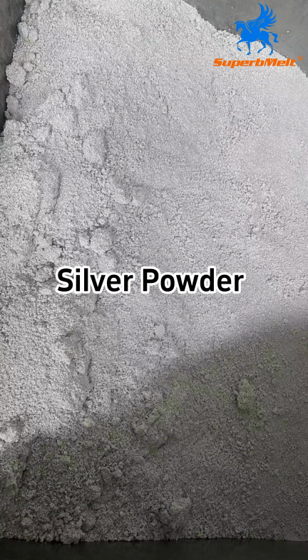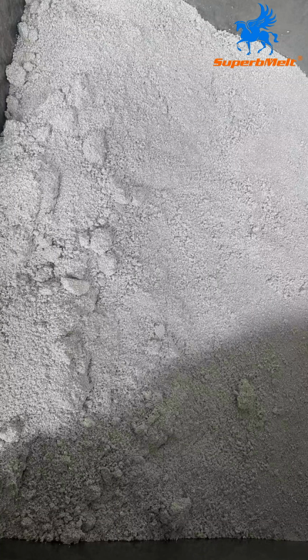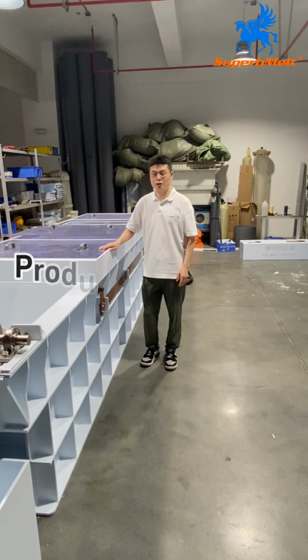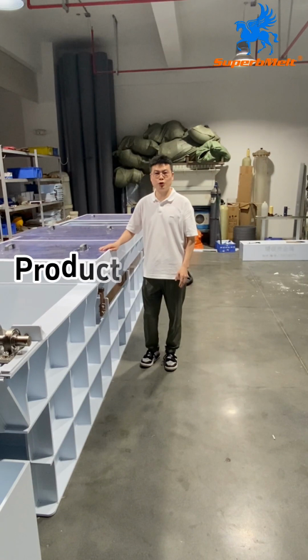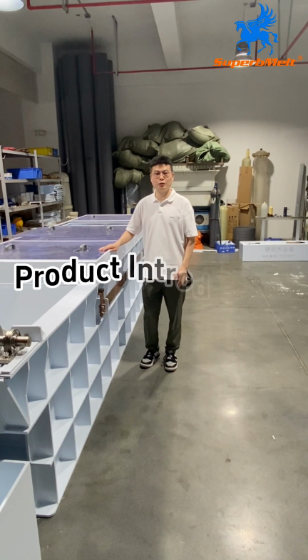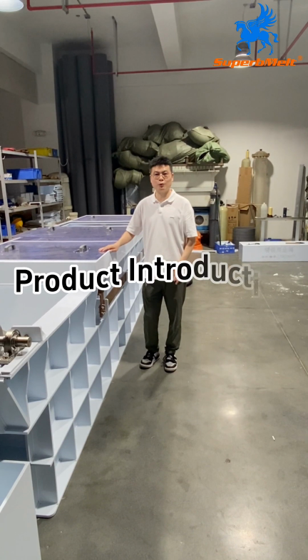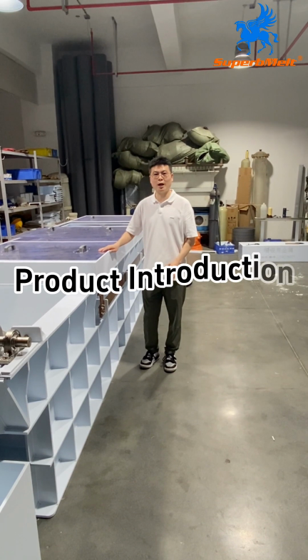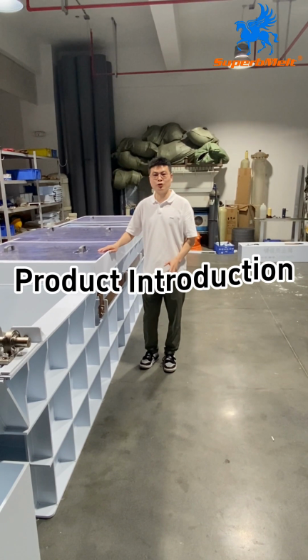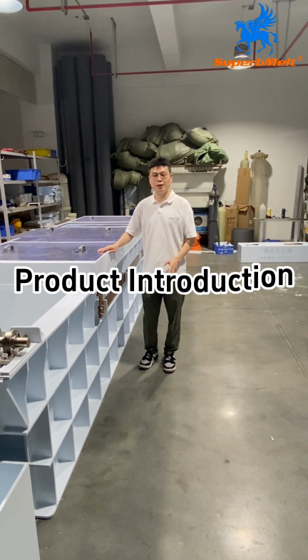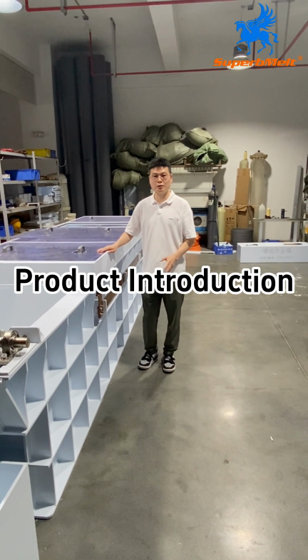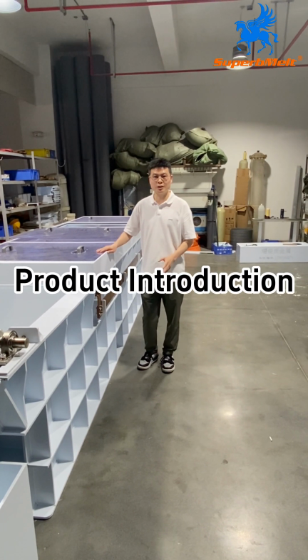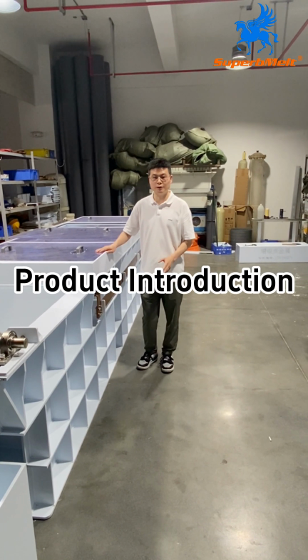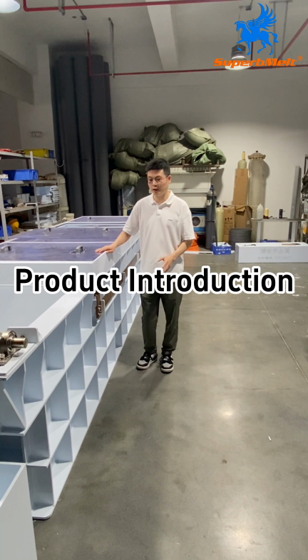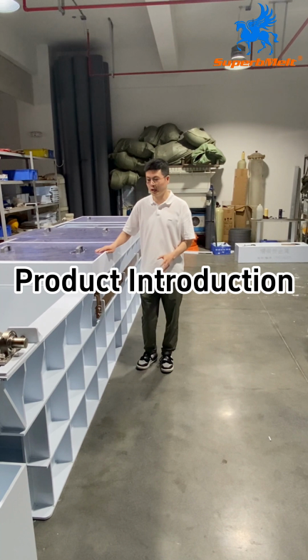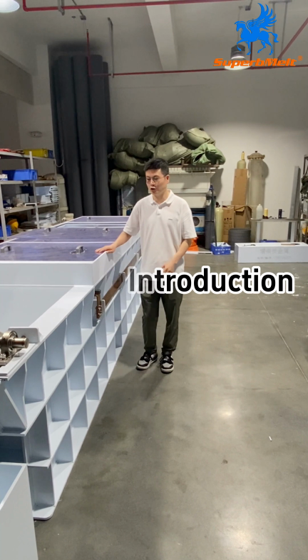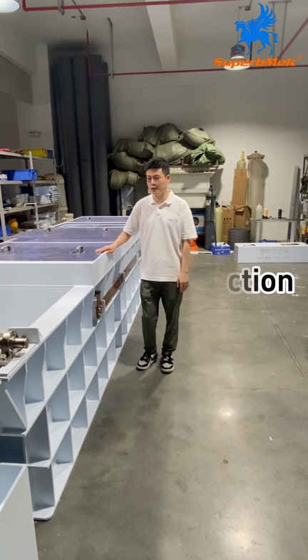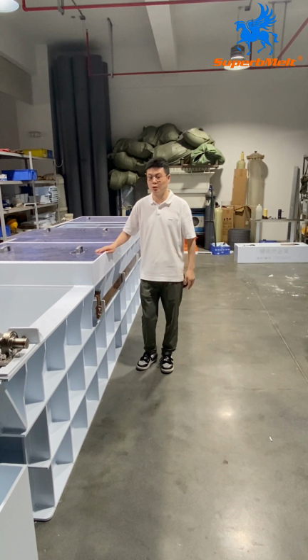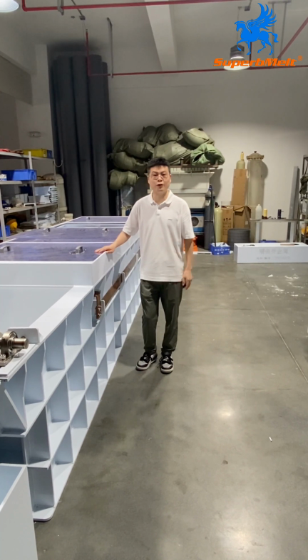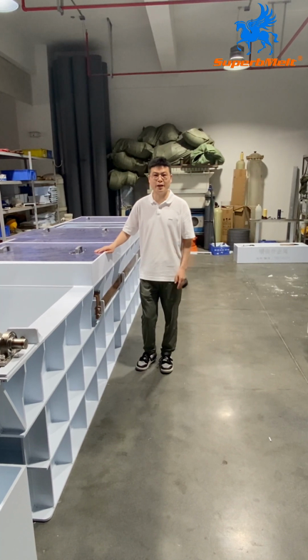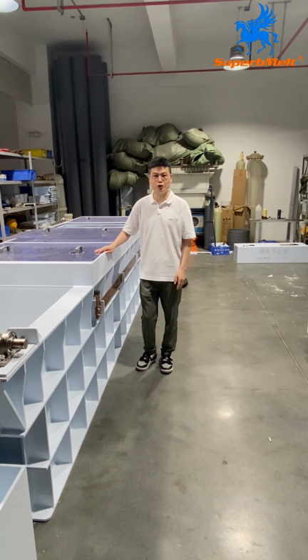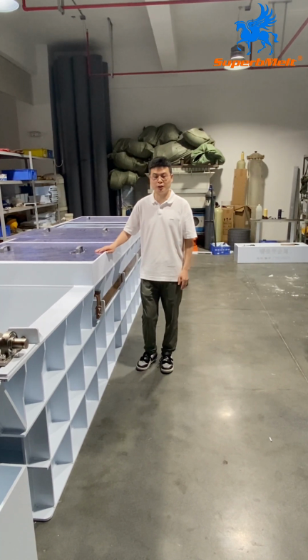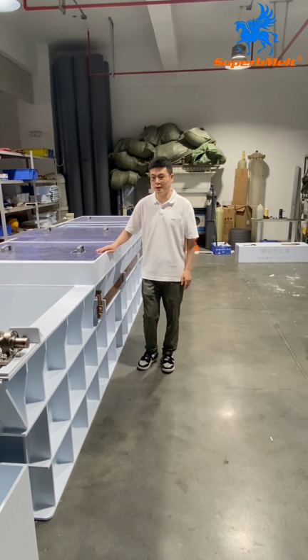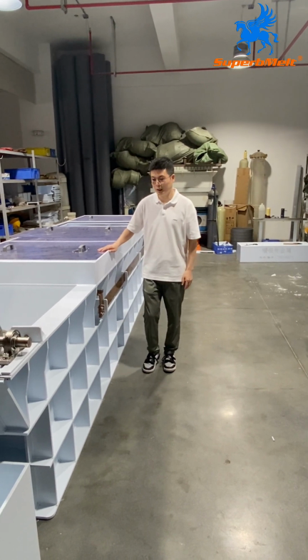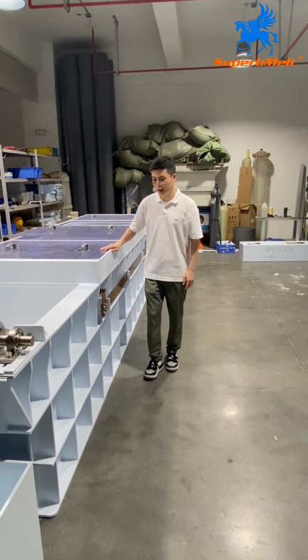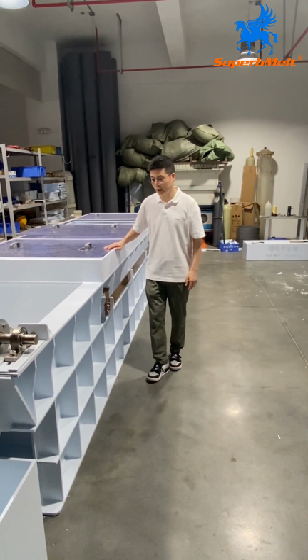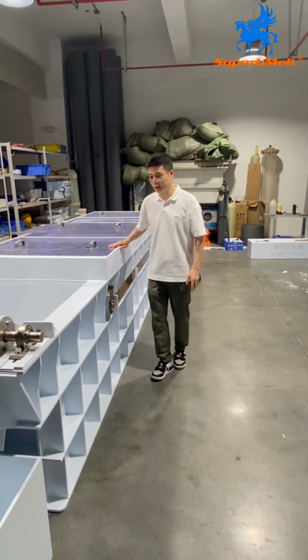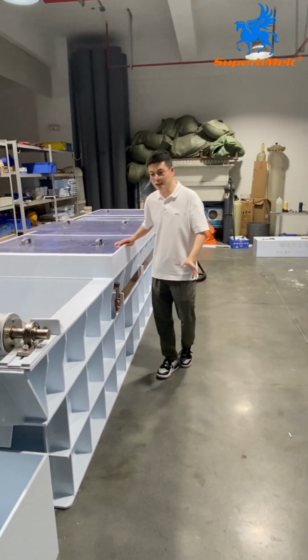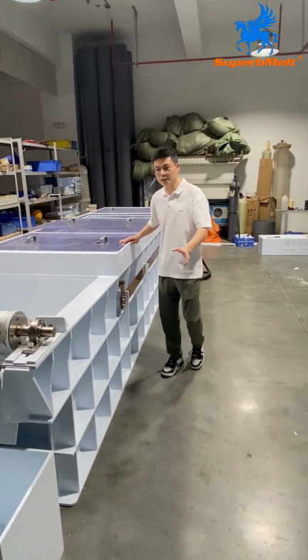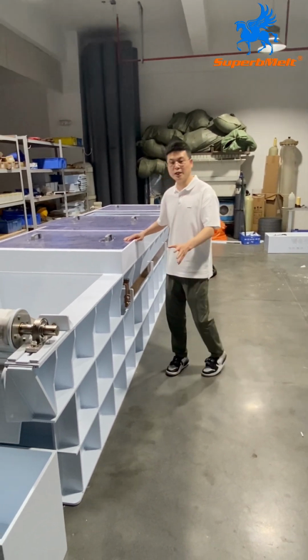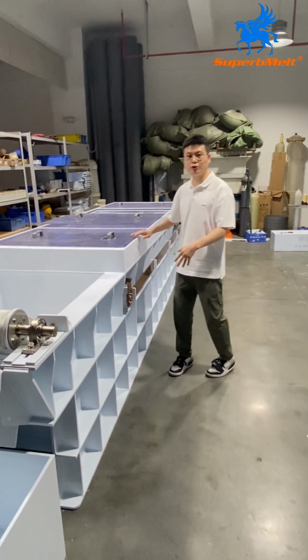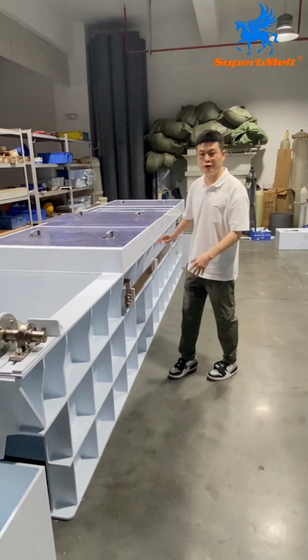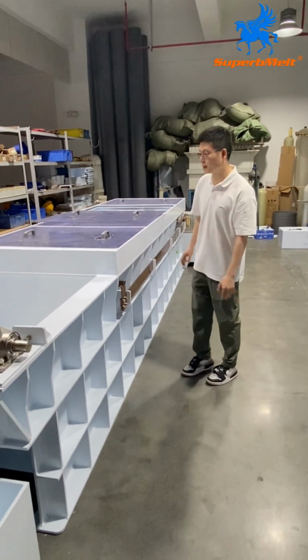Let's introduce the 100kg silver electronics refining machine. Let's see the connection first.